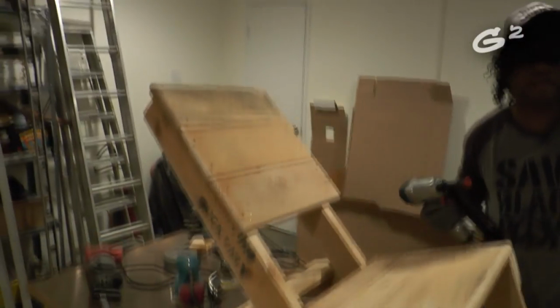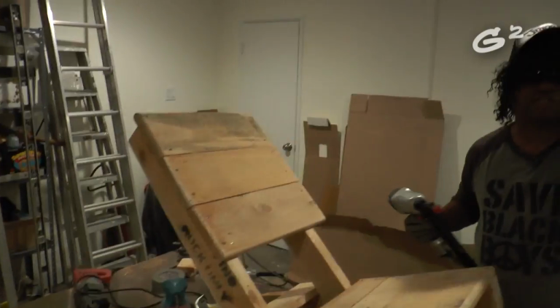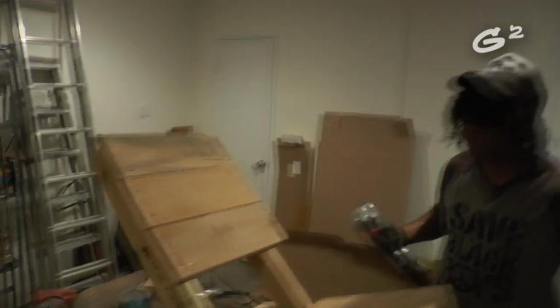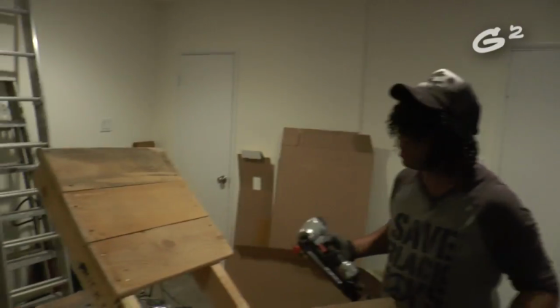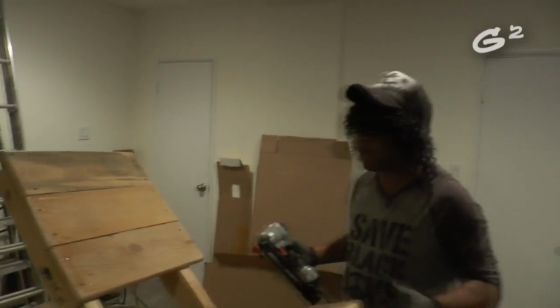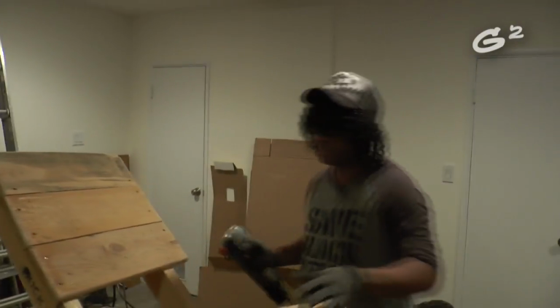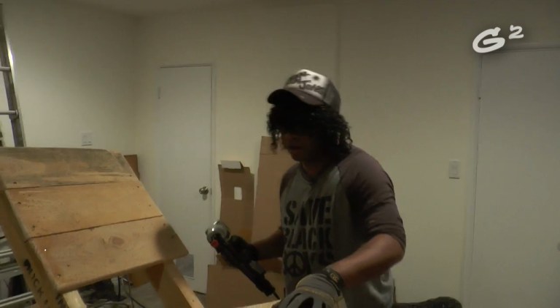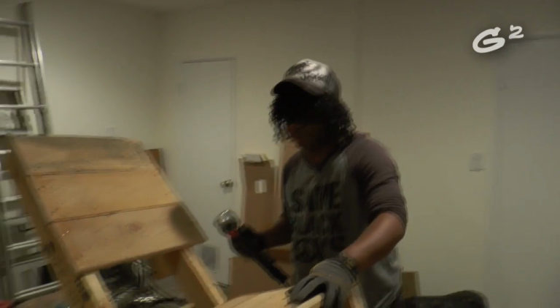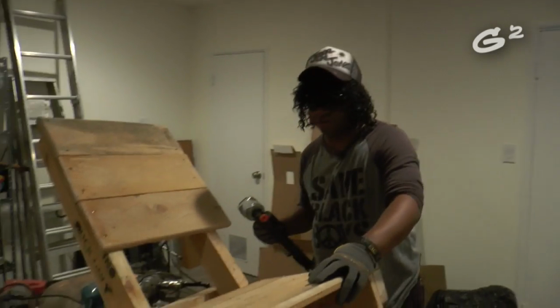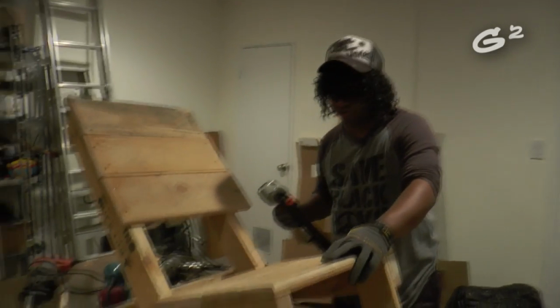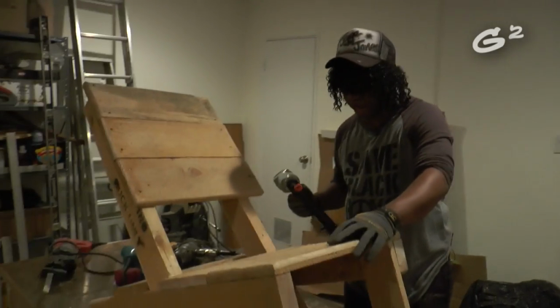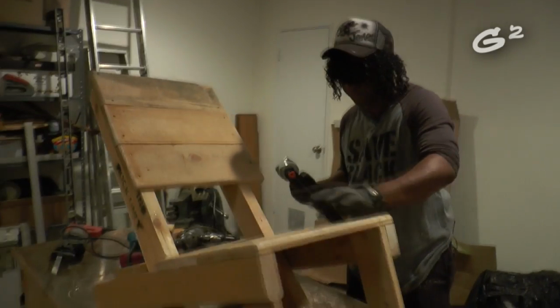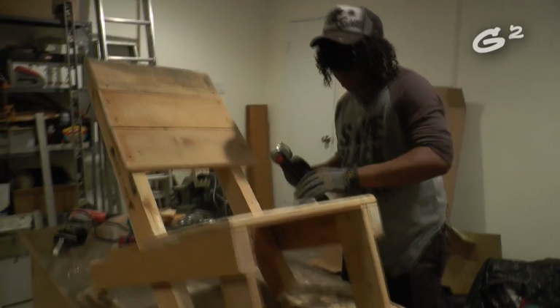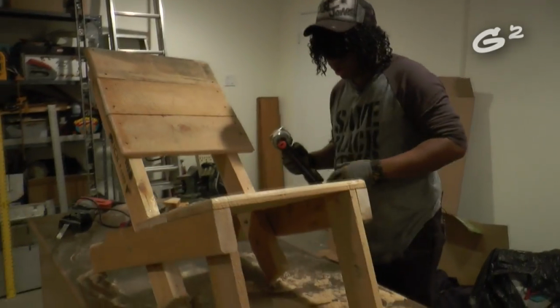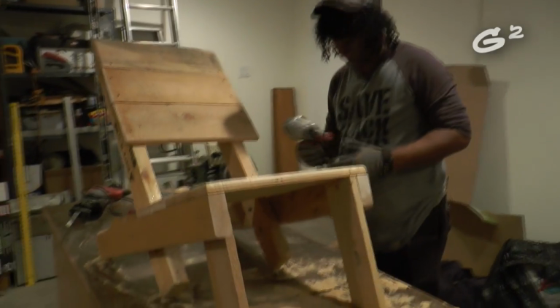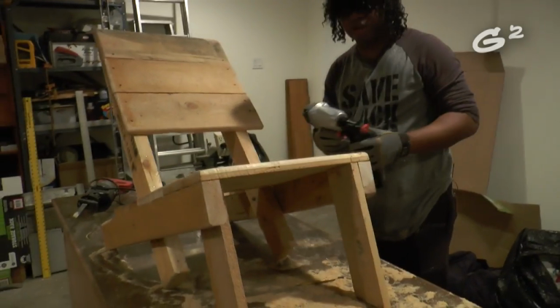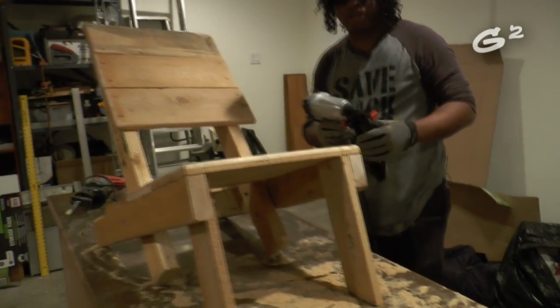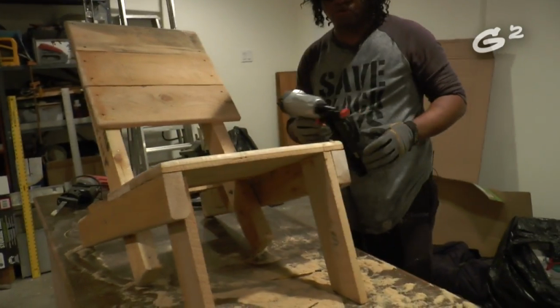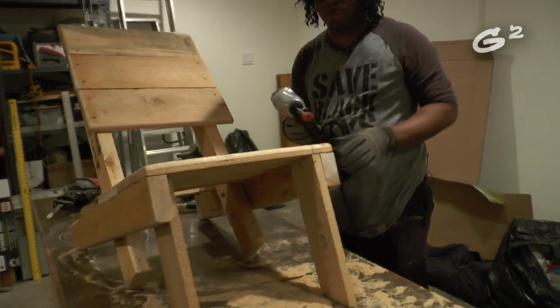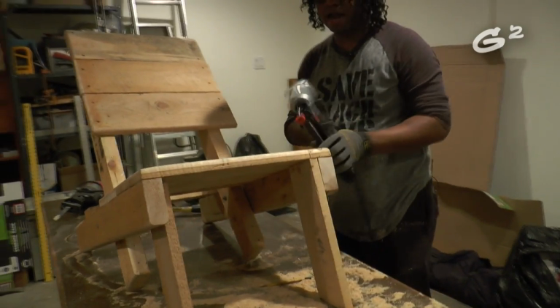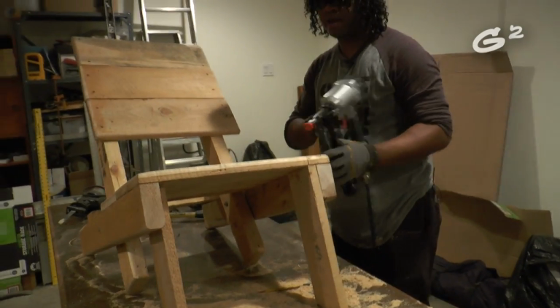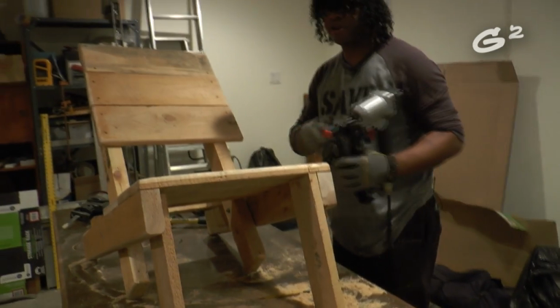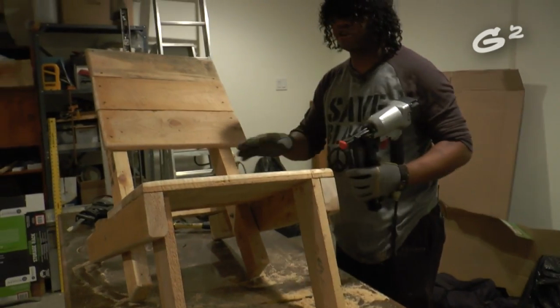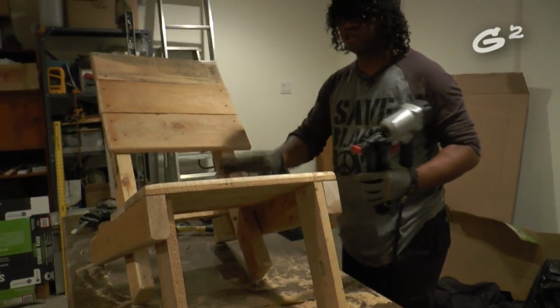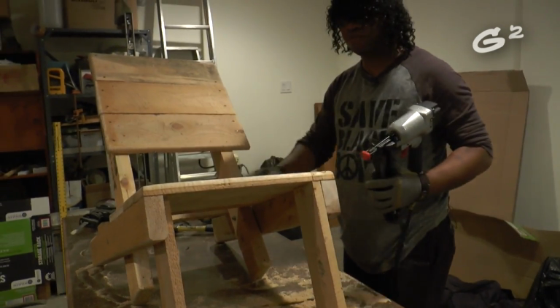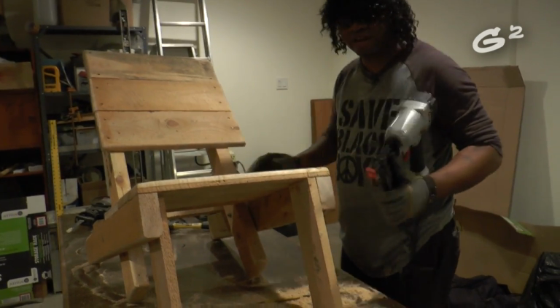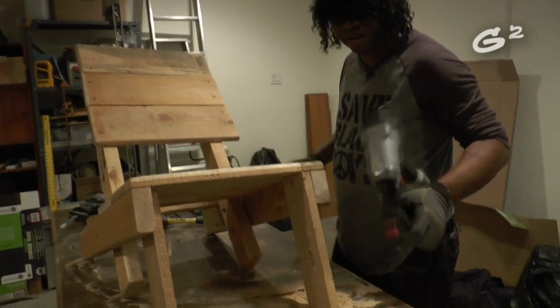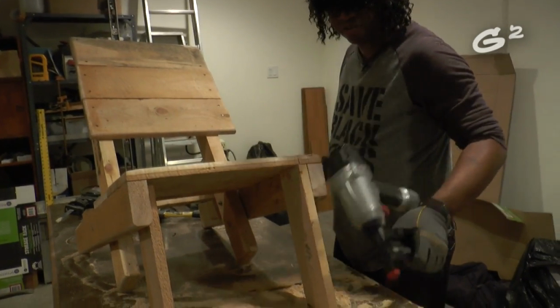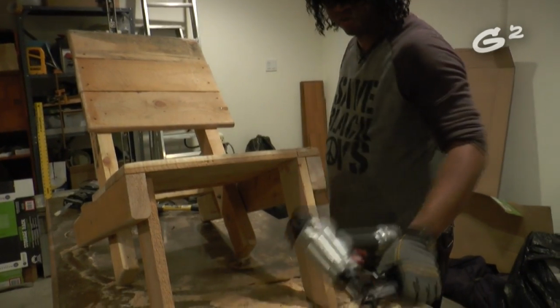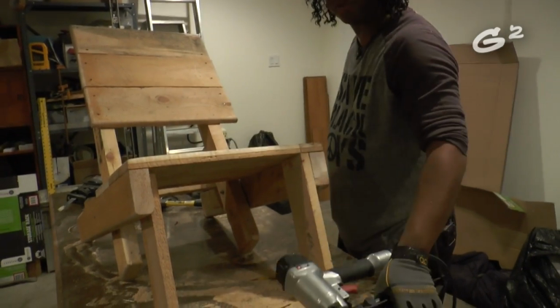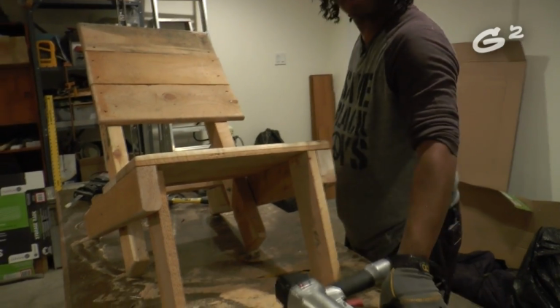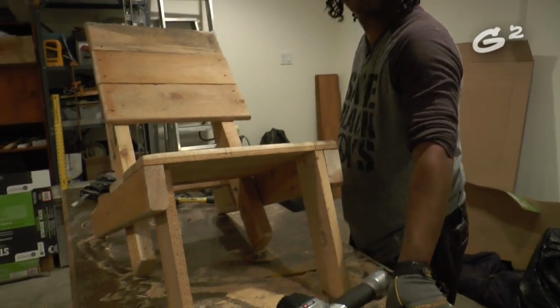Now this here is the pallet chair. It took a little time. We're going to let the glue dry and then you're going to see me sitting in this drinking some Thunderbird.